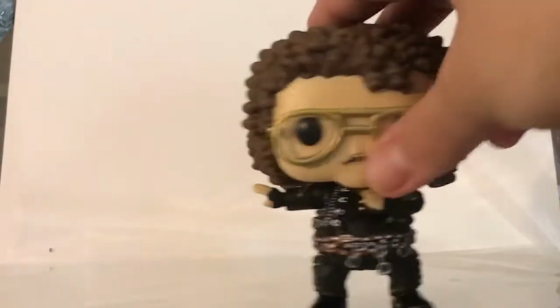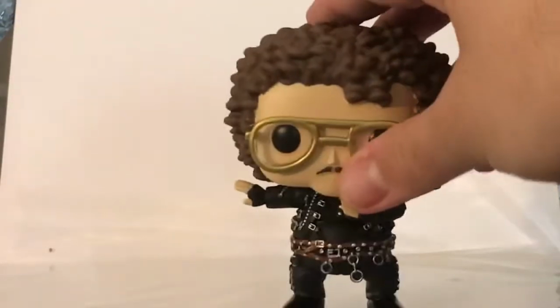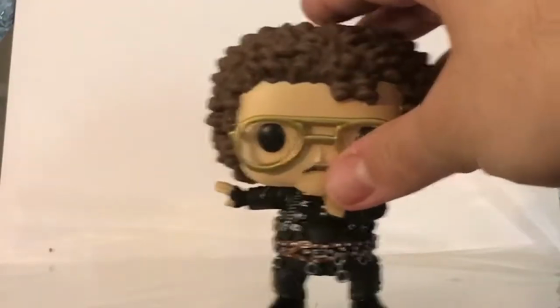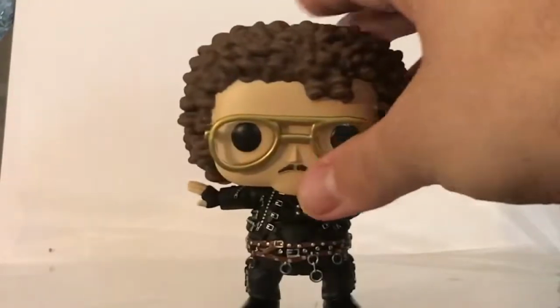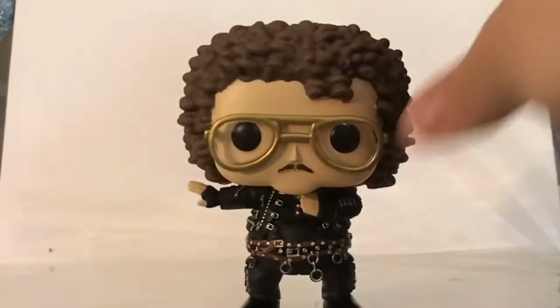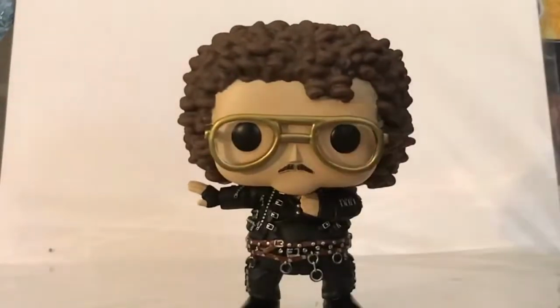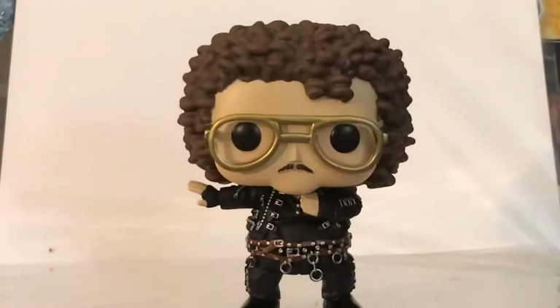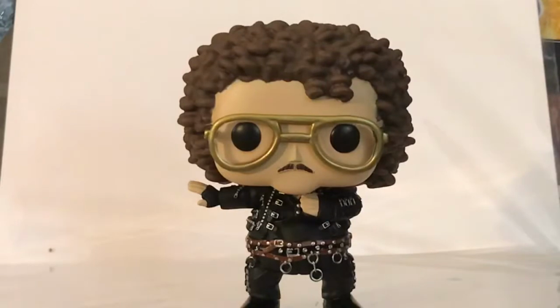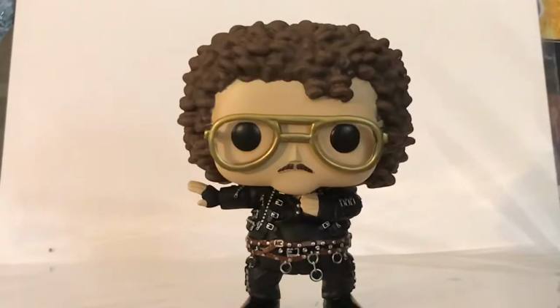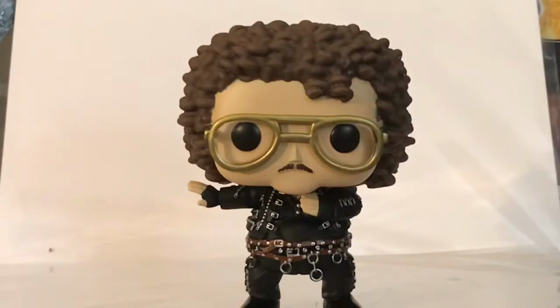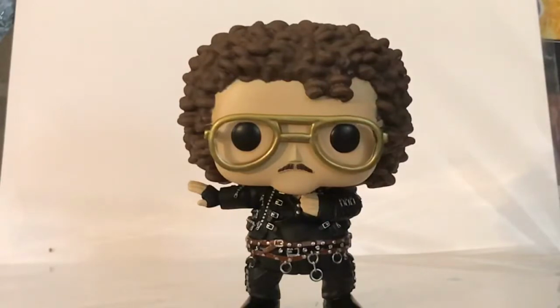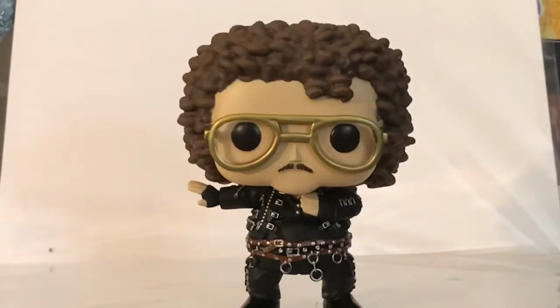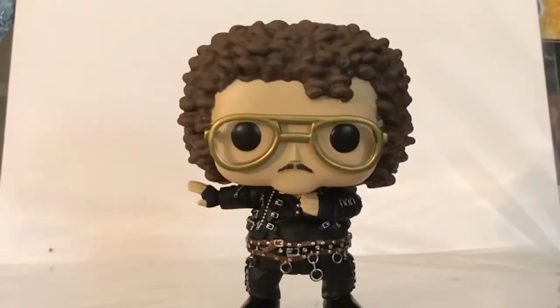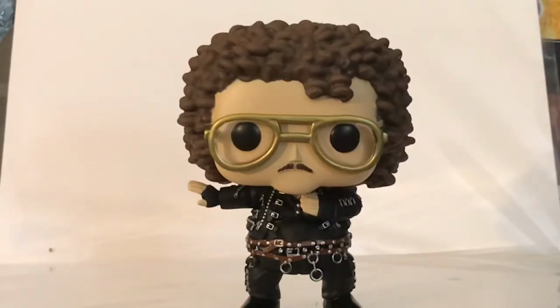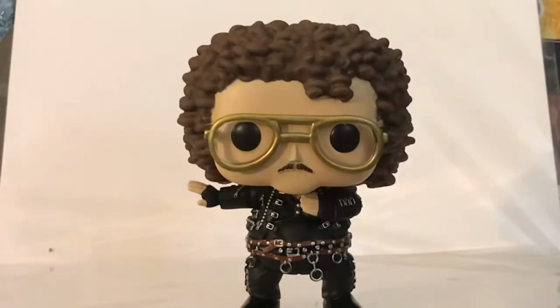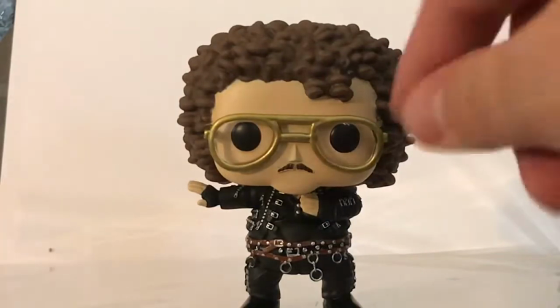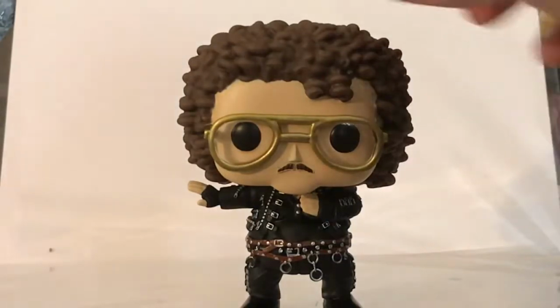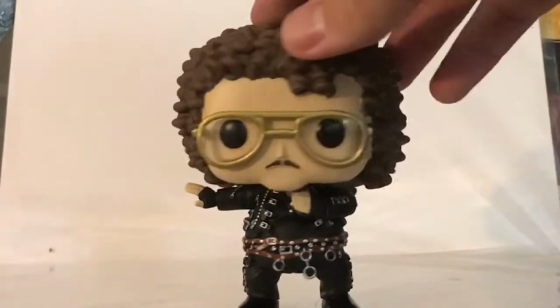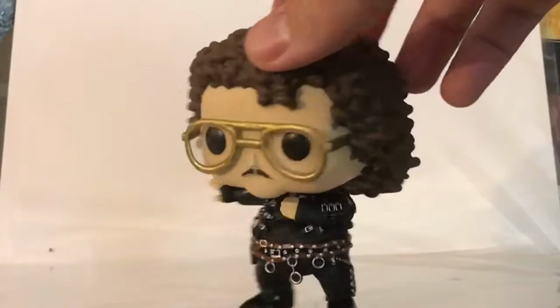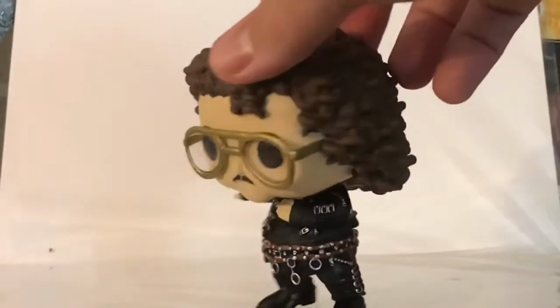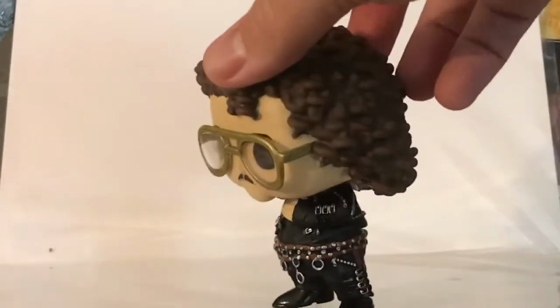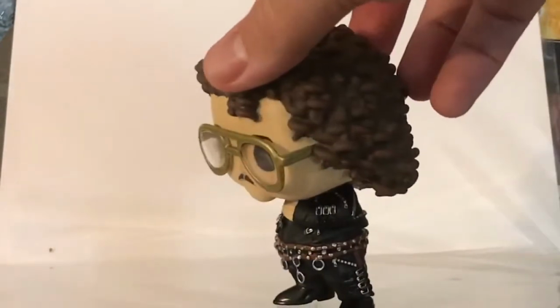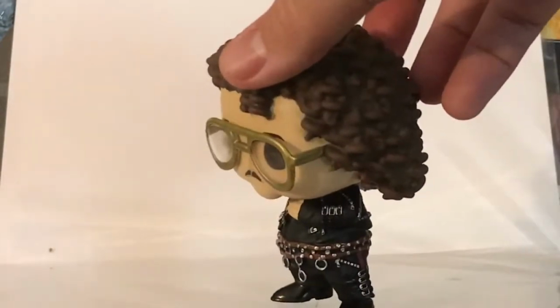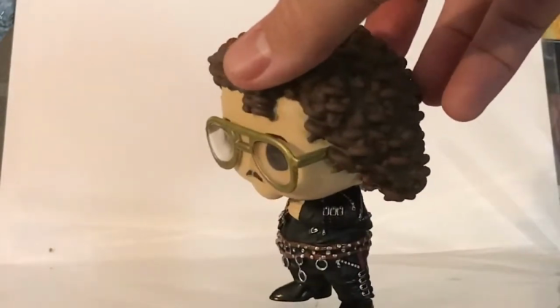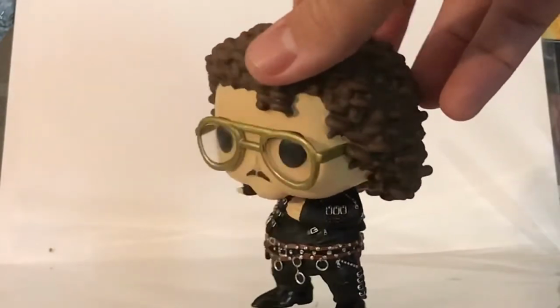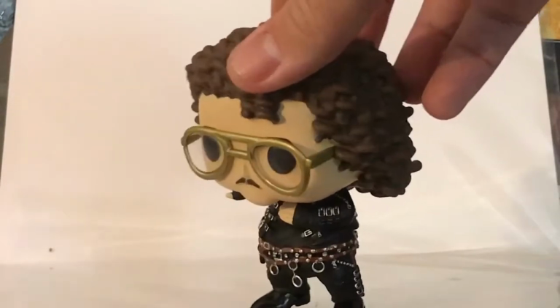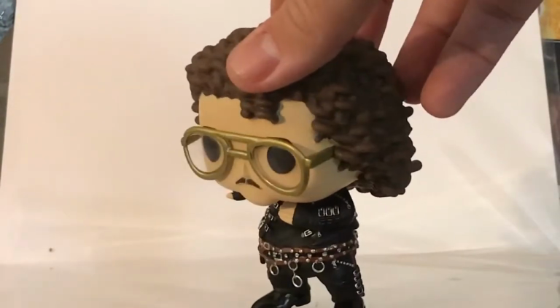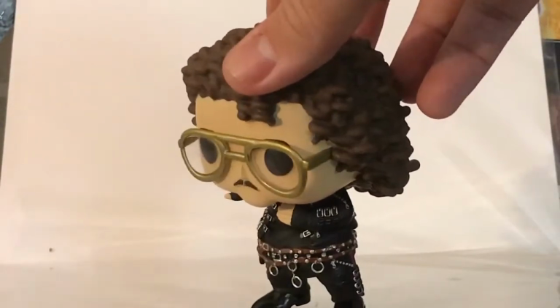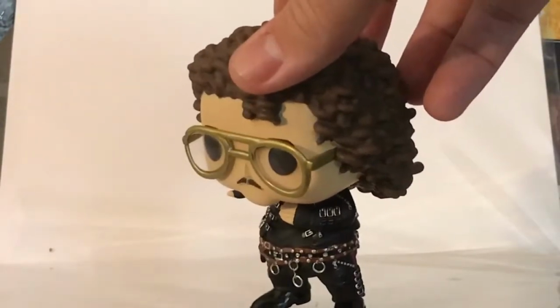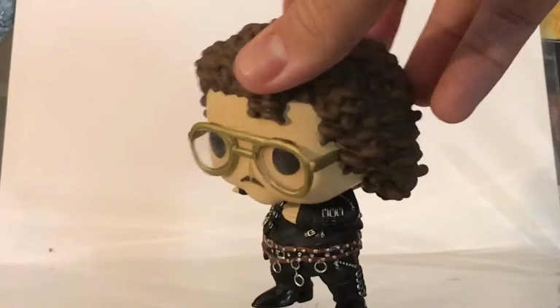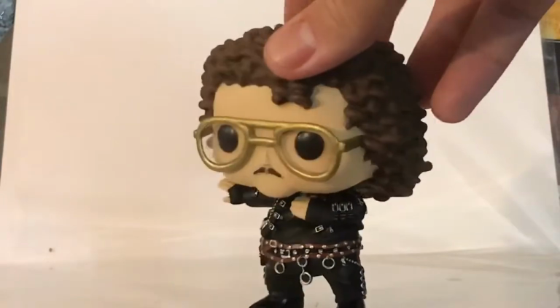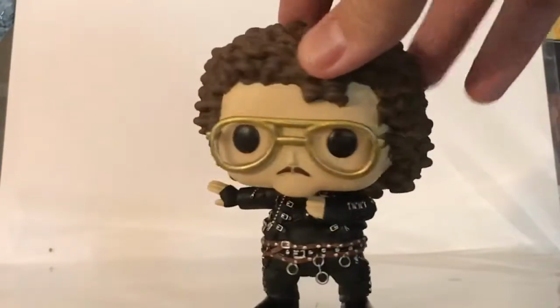He's wearing some gold glasses, and you can see the little pop eyes and a little bit of the outline of eyebrows.